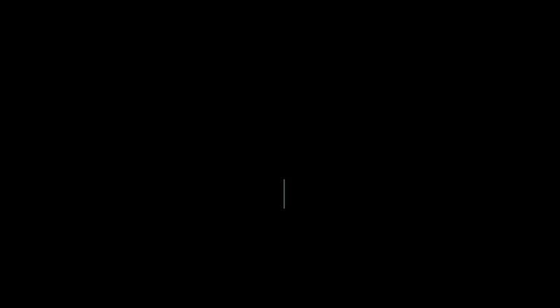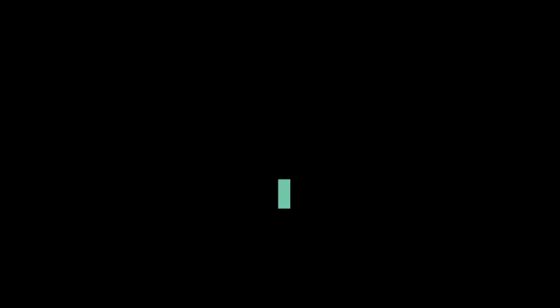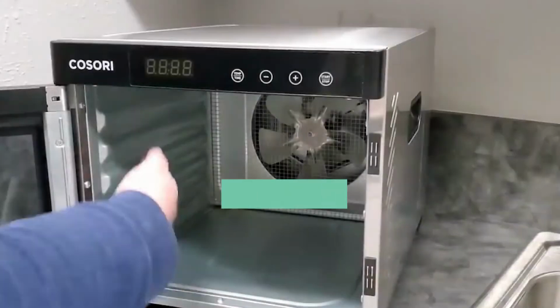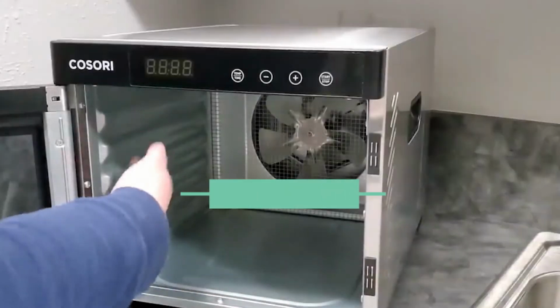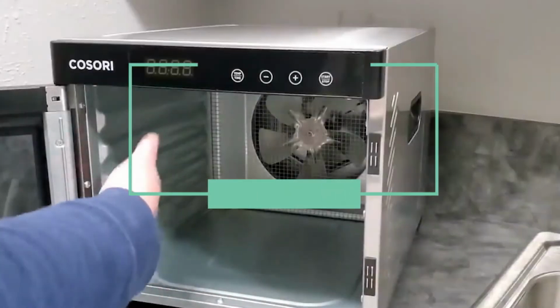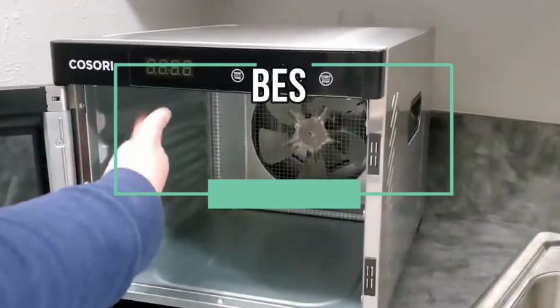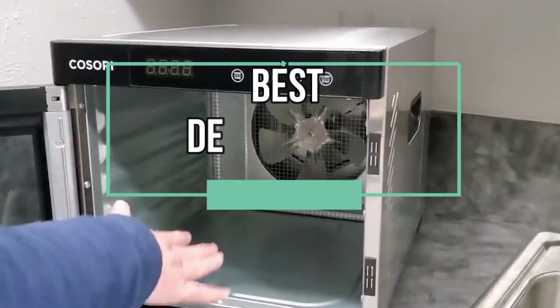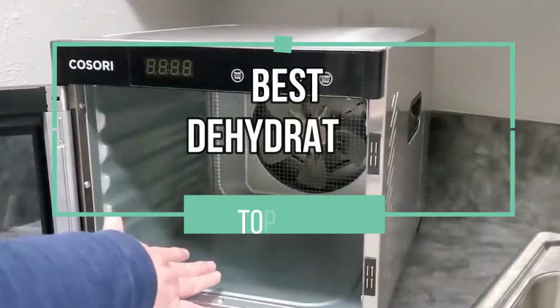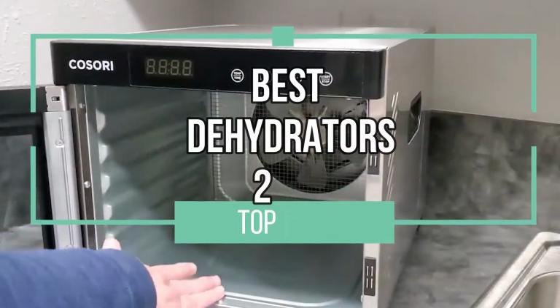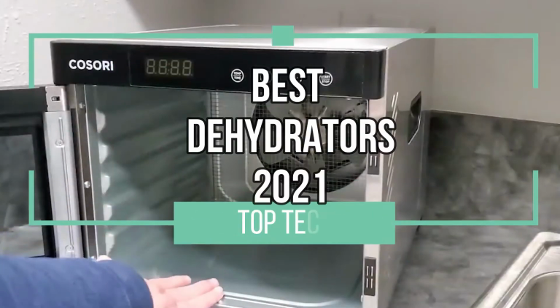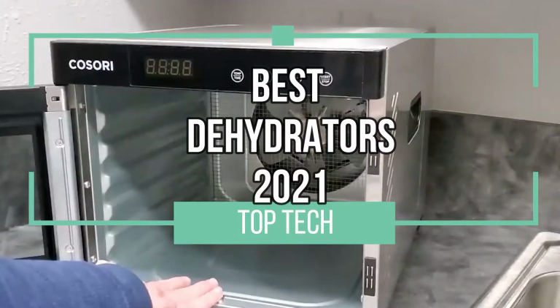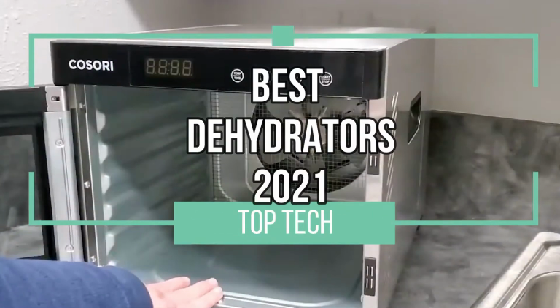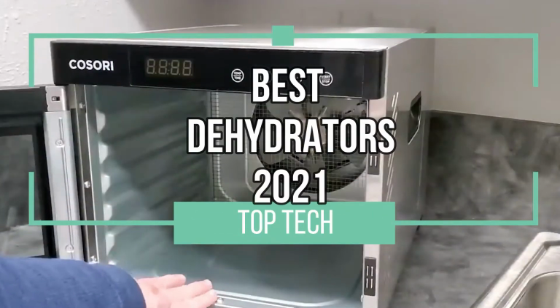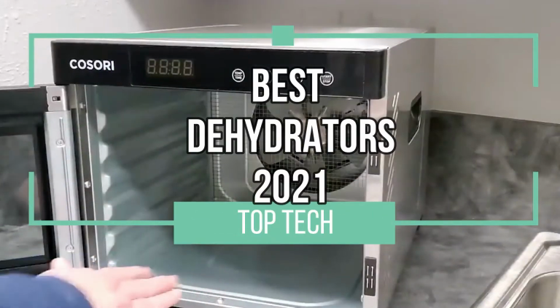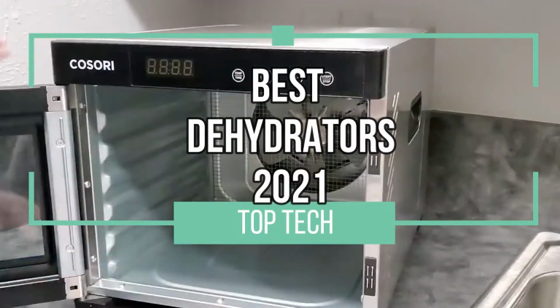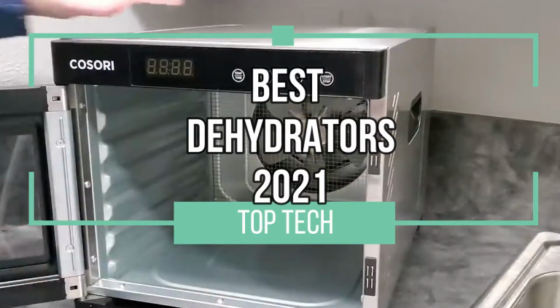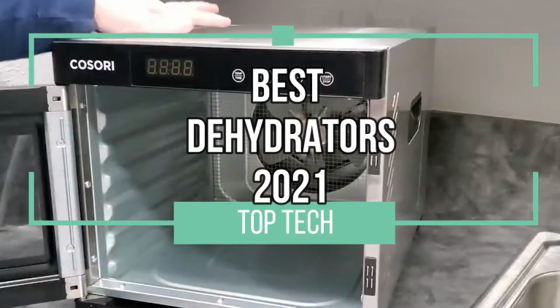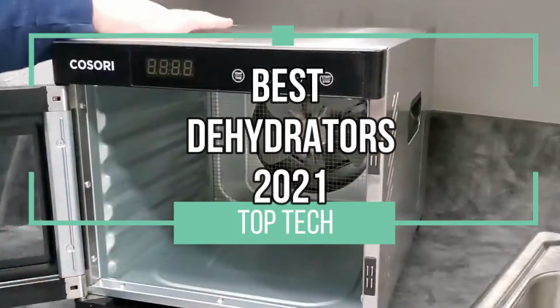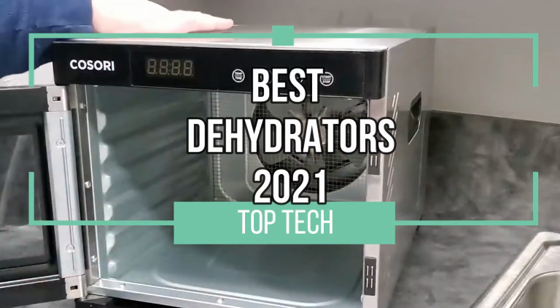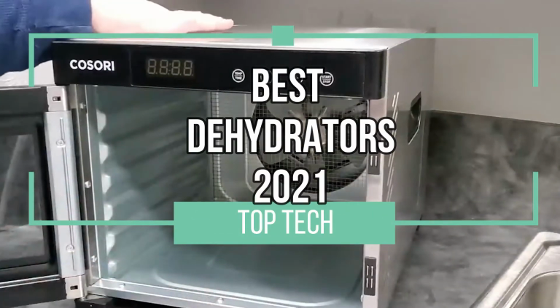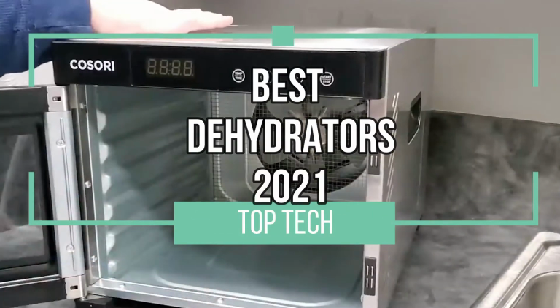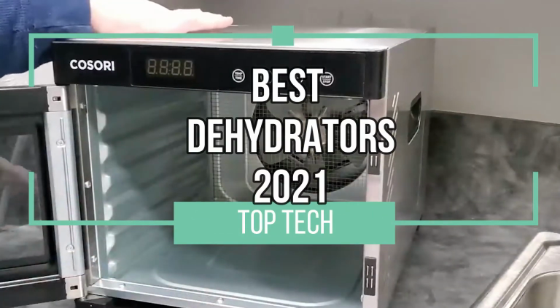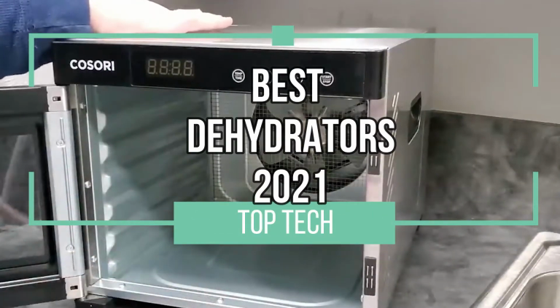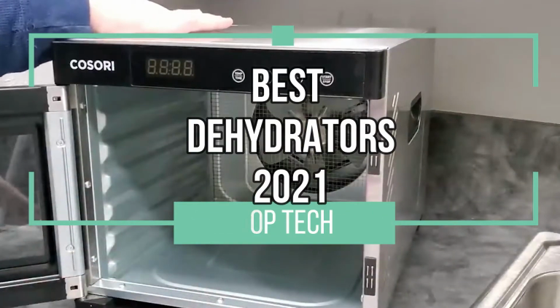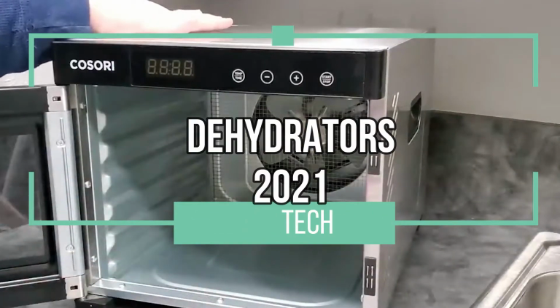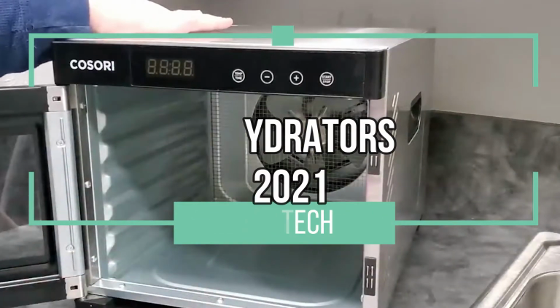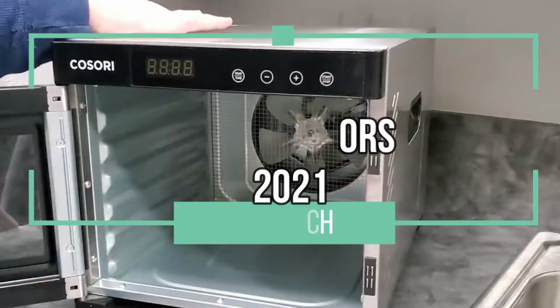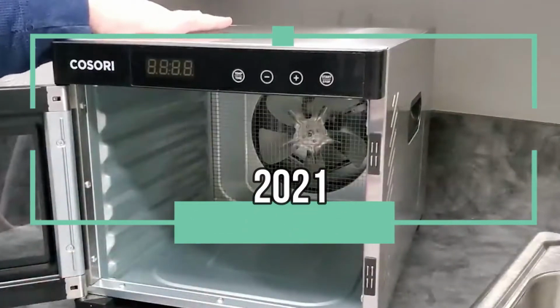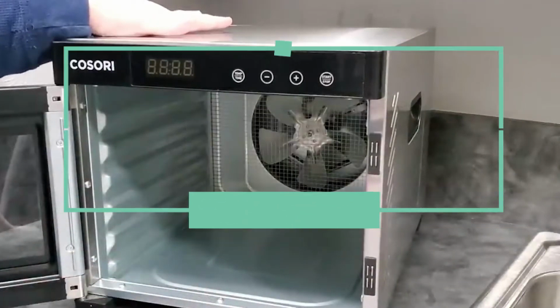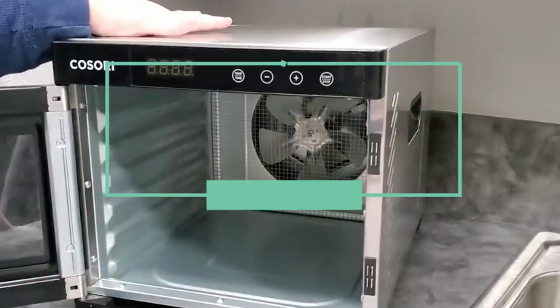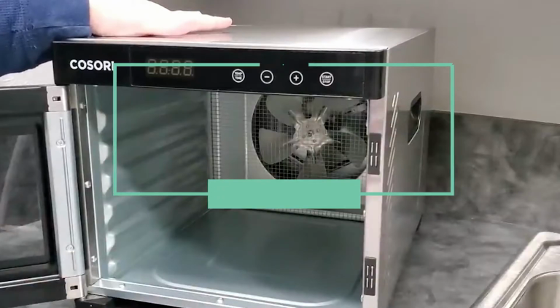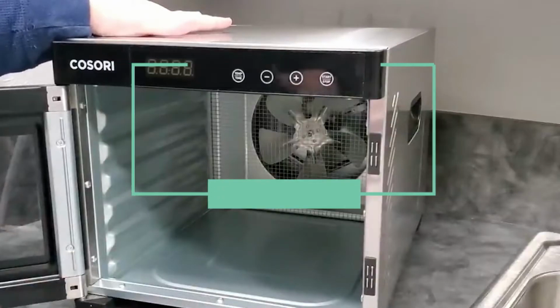Hello and welcome to this video in which we'll present the top four best dehydrators in 2021. Let's go.